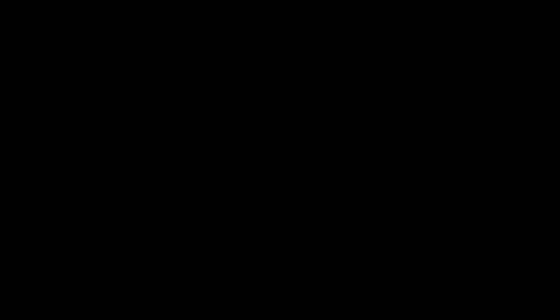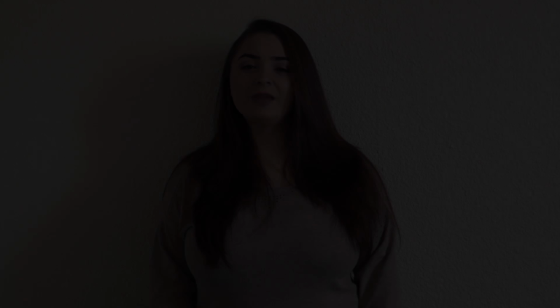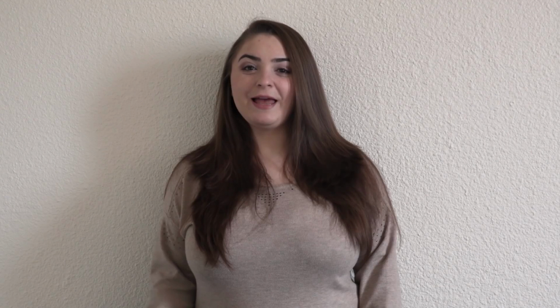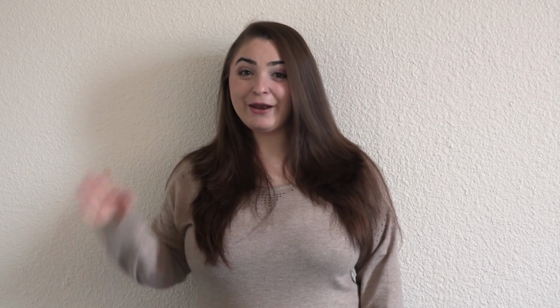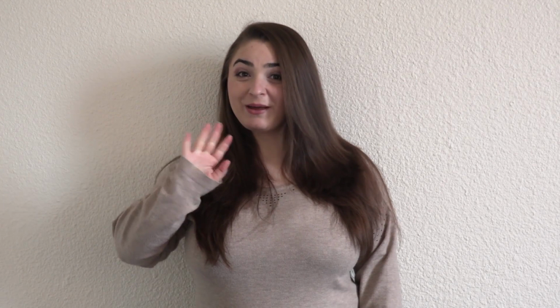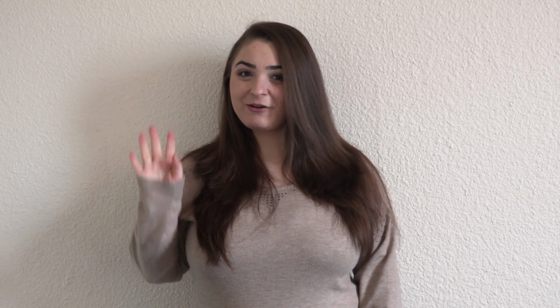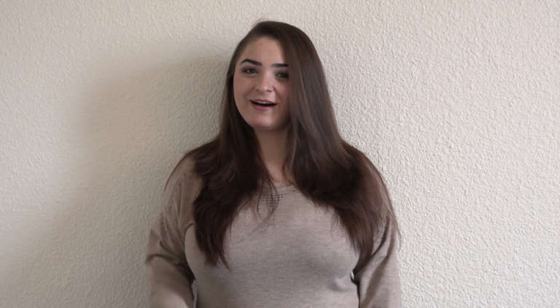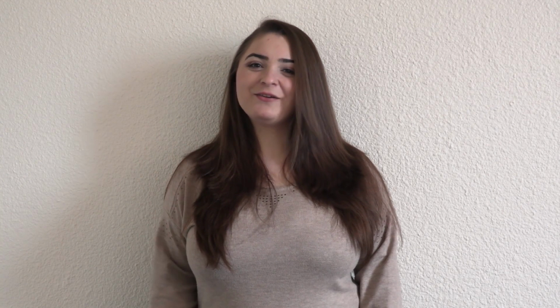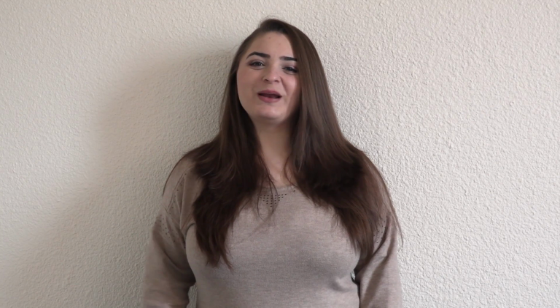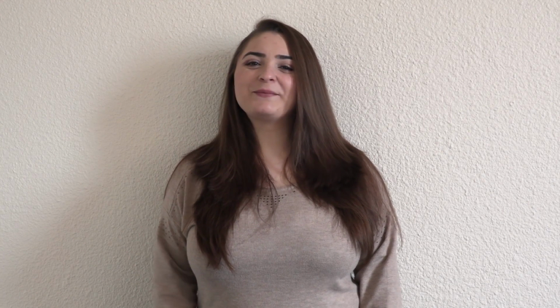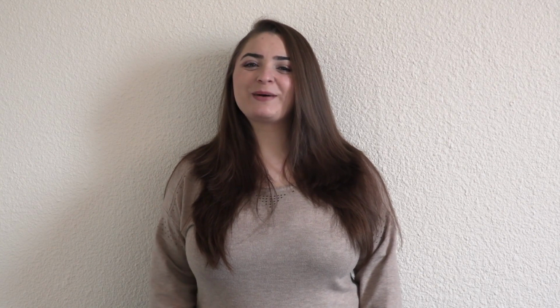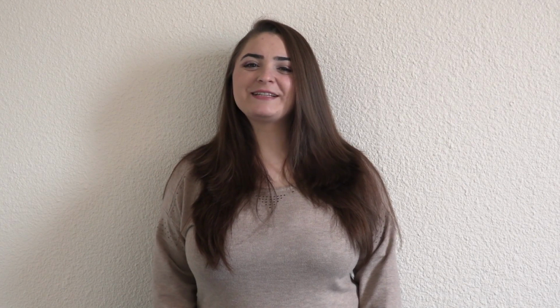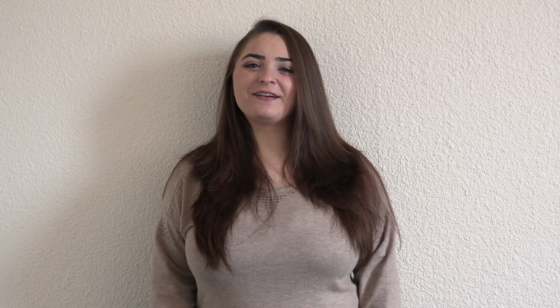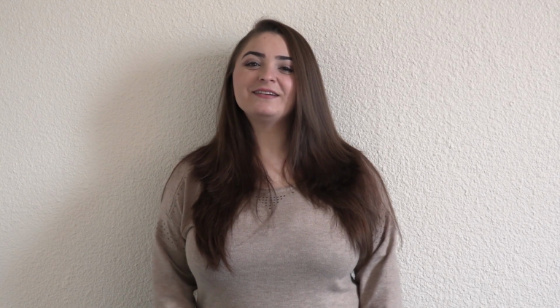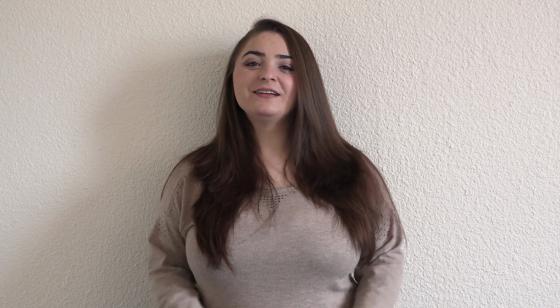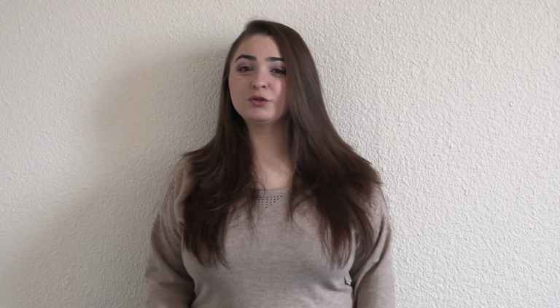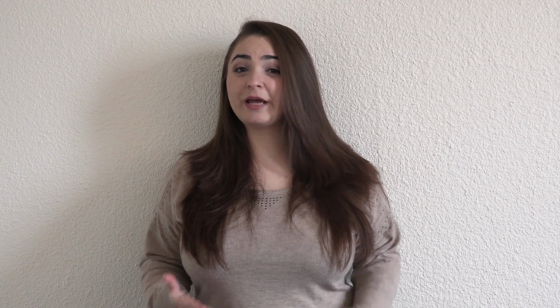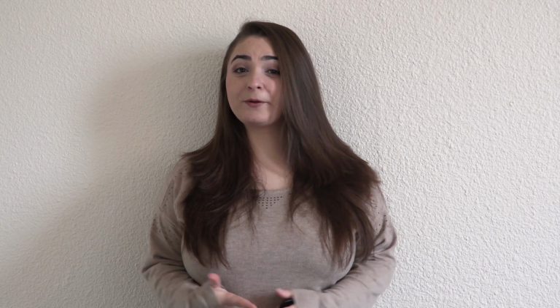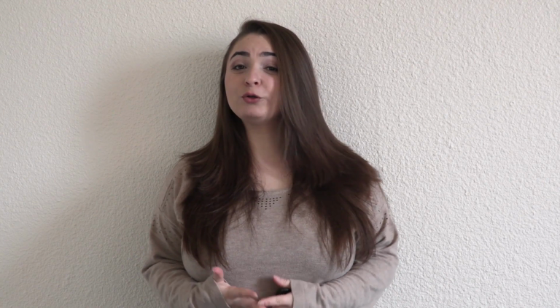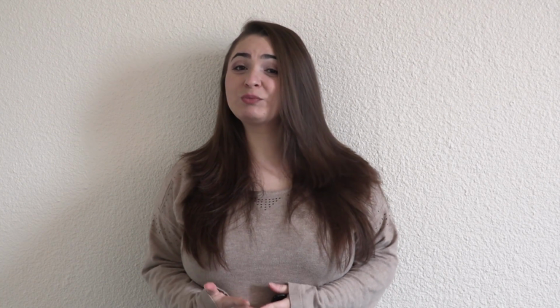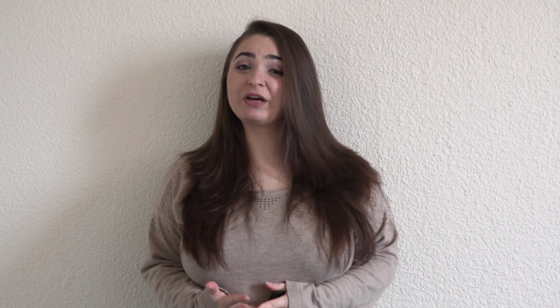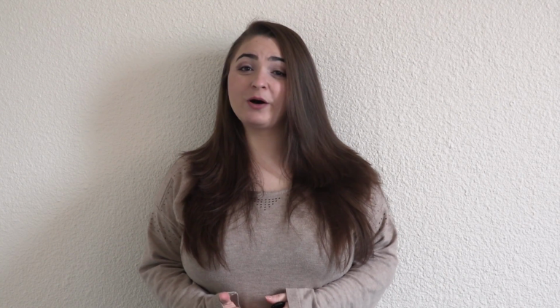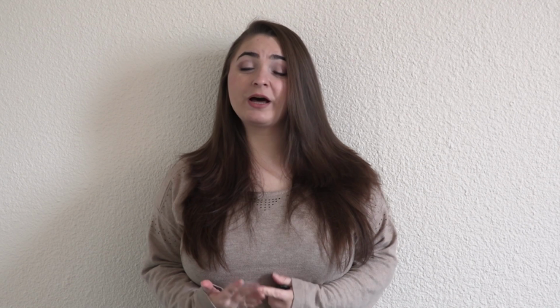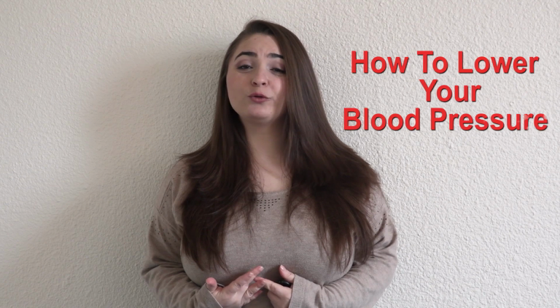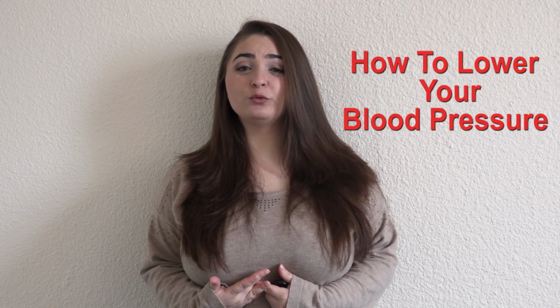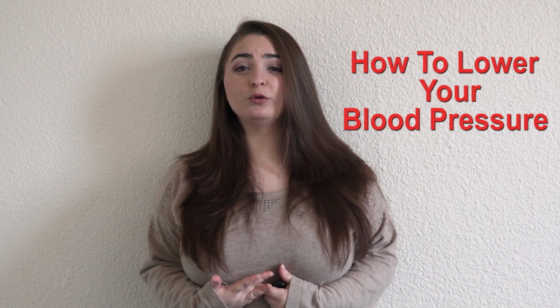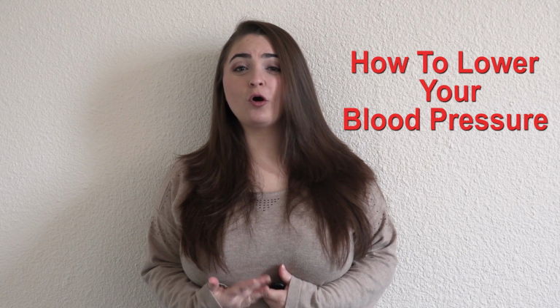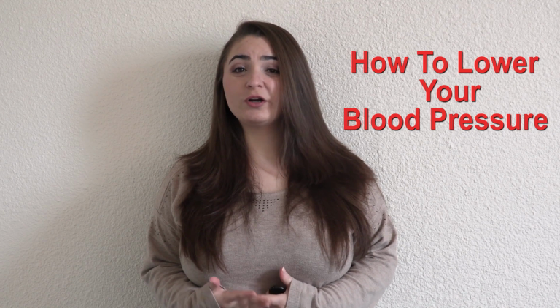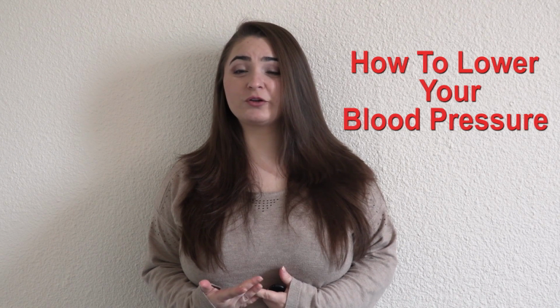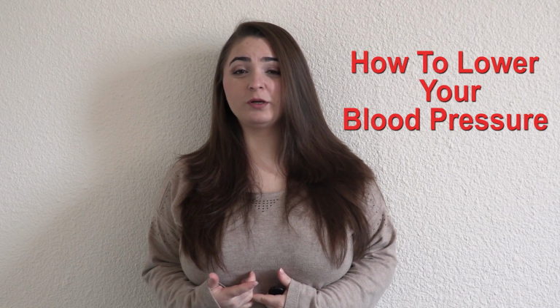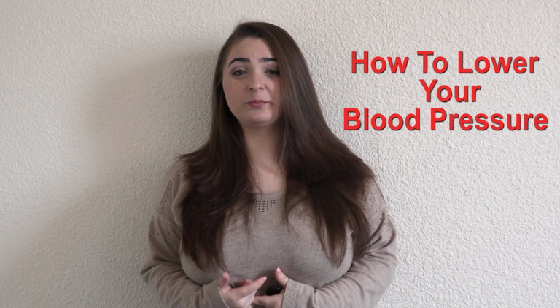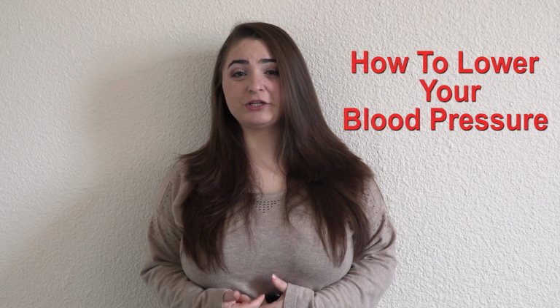Hello everyone! Welcome to my channel. Today I'm going to speak about how to lower your blood pressure.